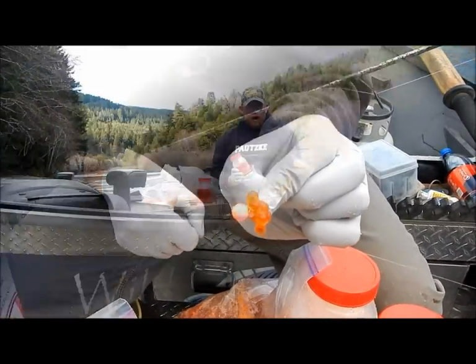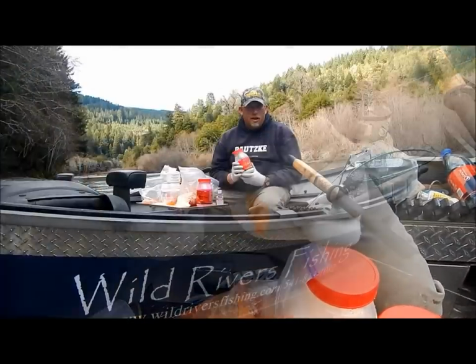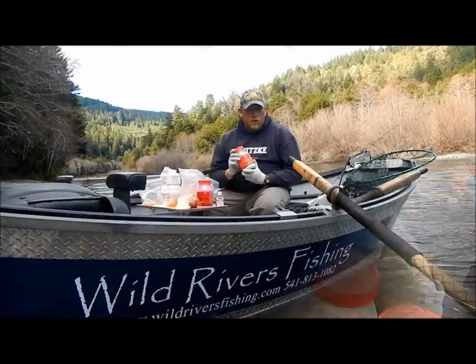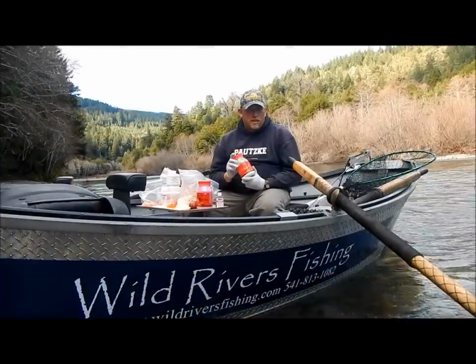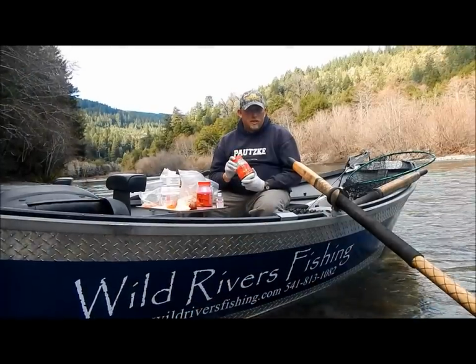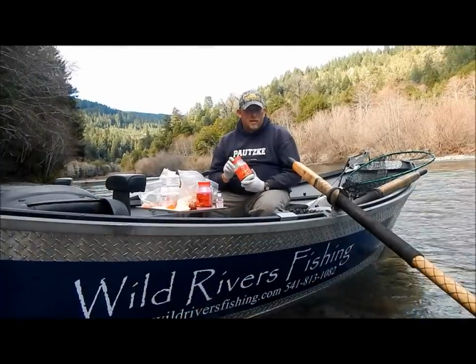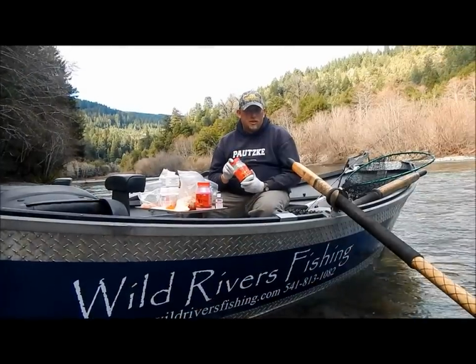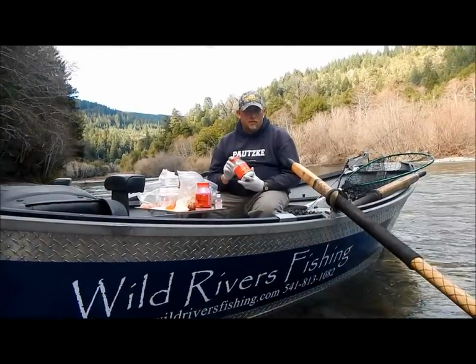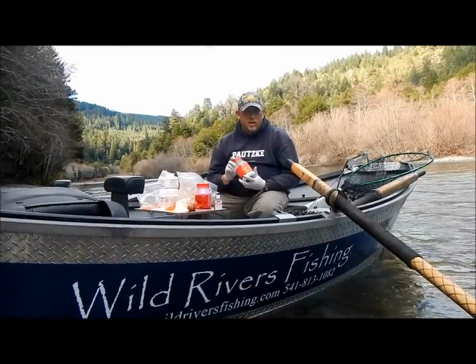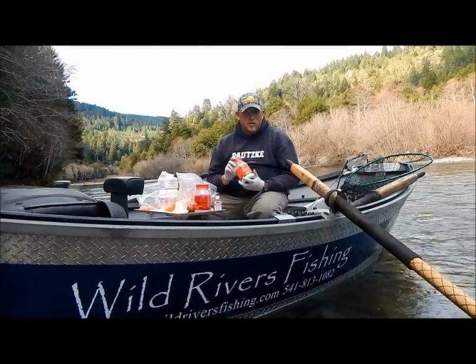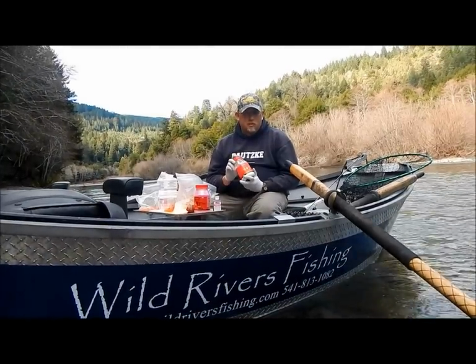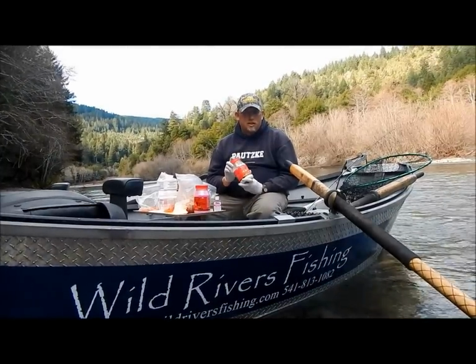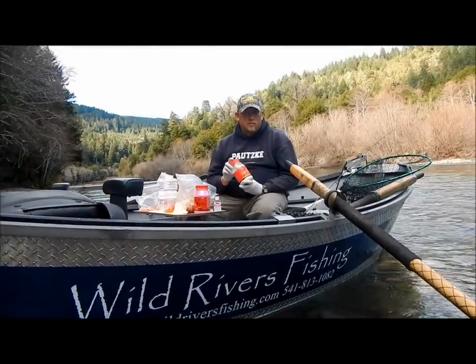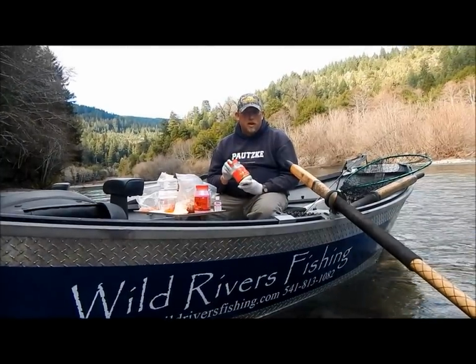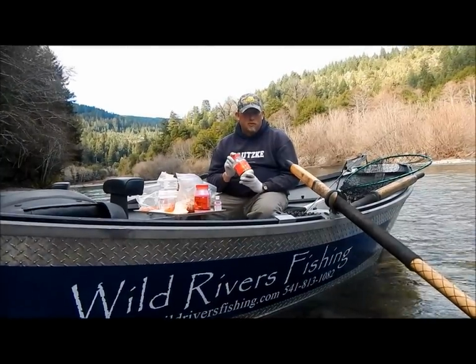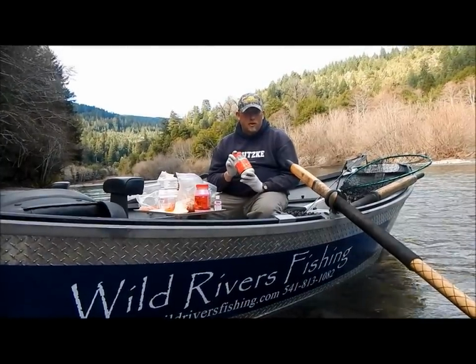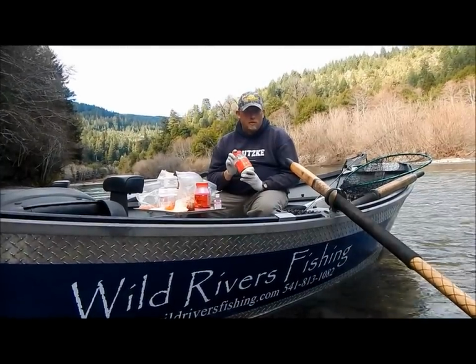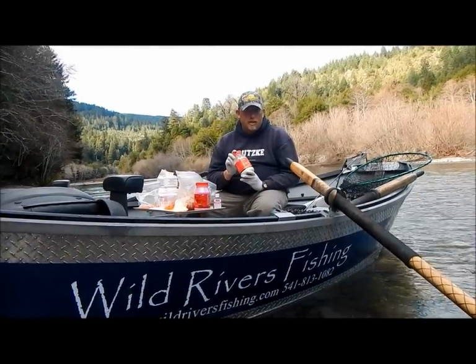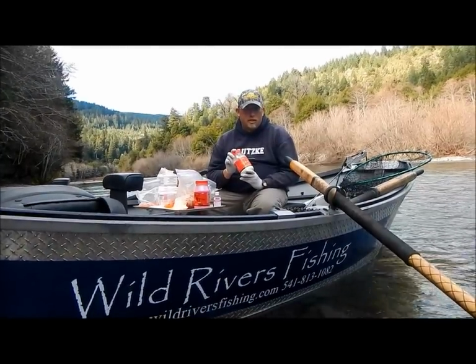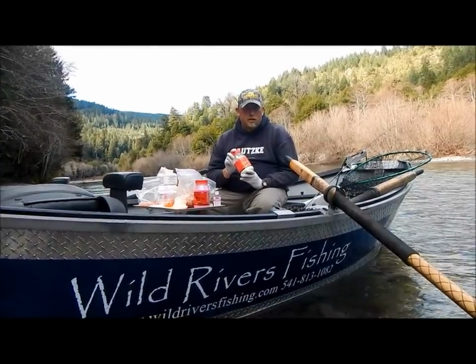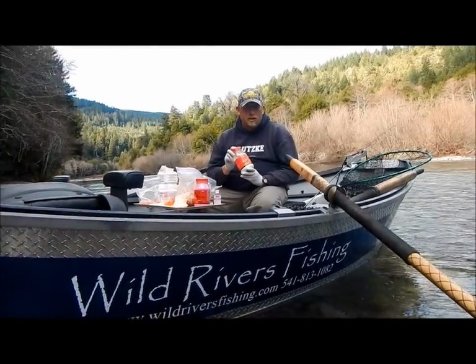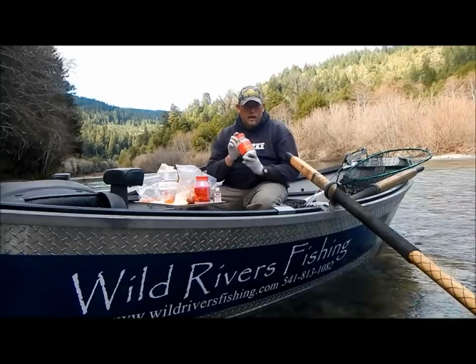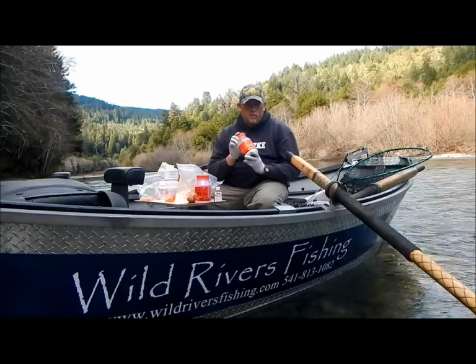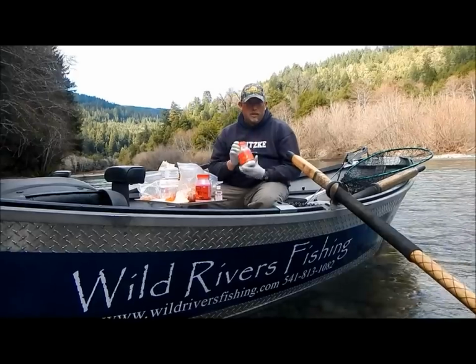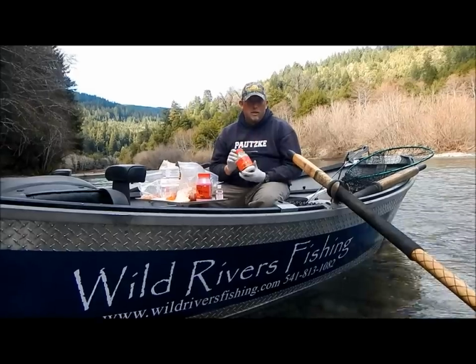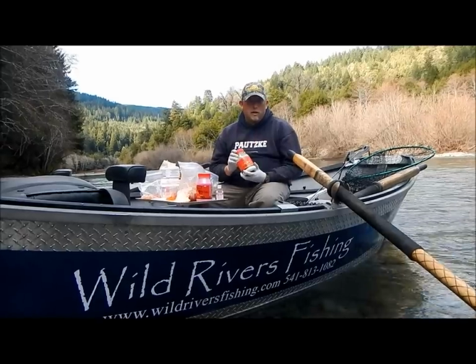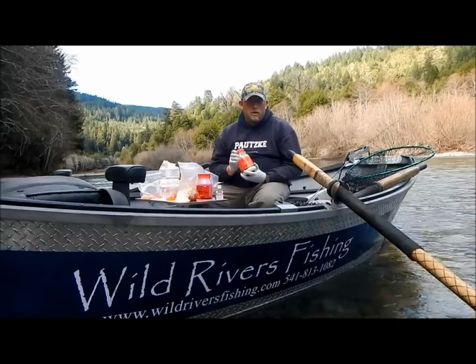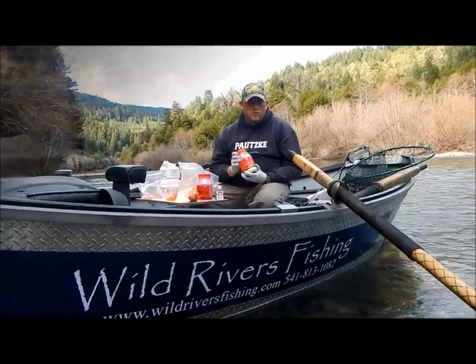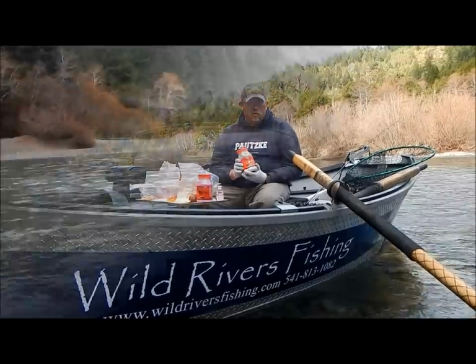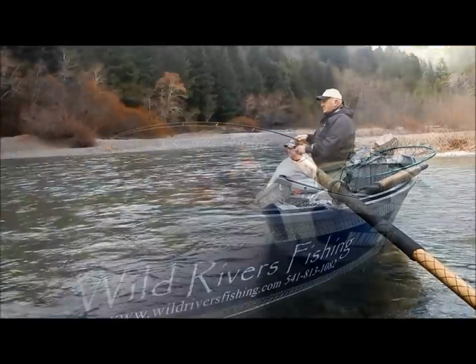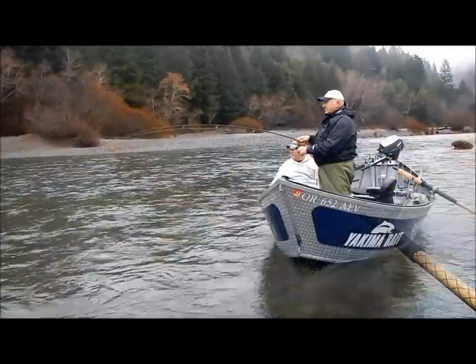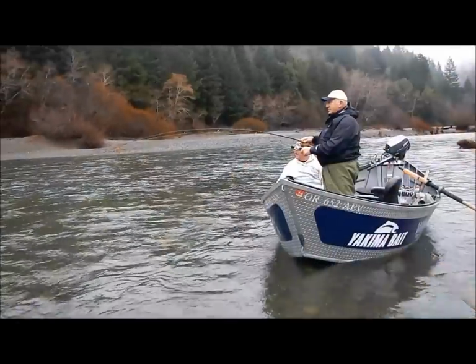I've had great success steelhead fishing using Potsky Boraxo Fire as my base cure, and I hope that these tips help you catch some more steelhead as well.